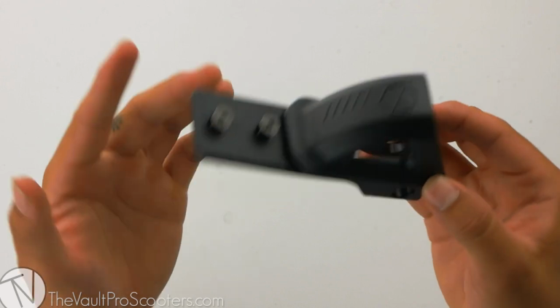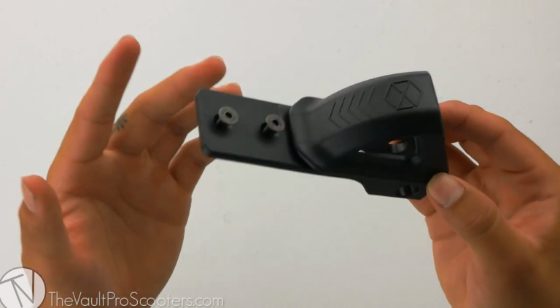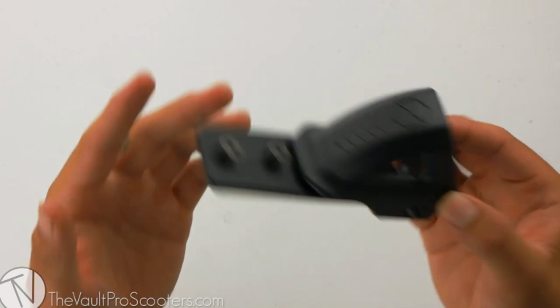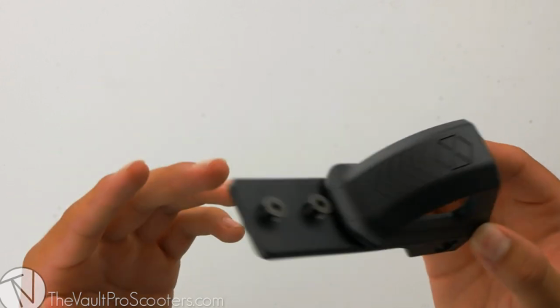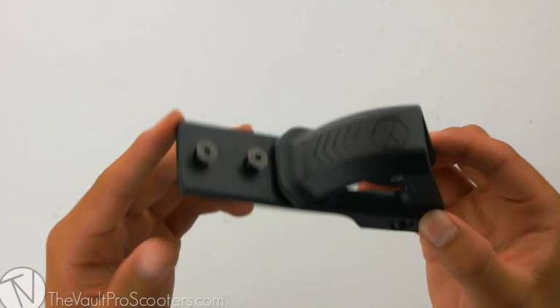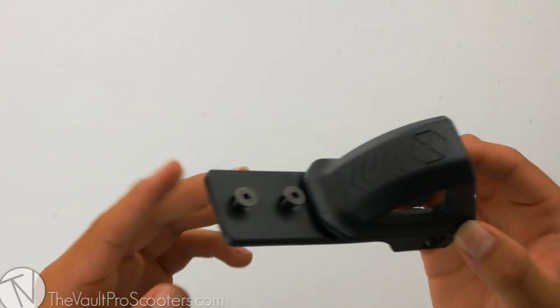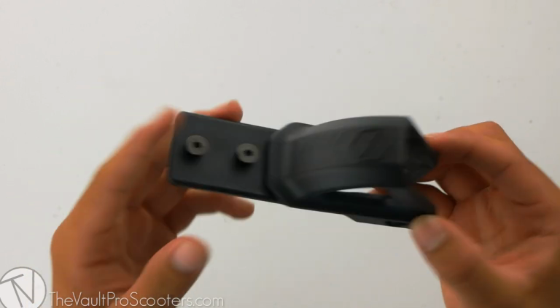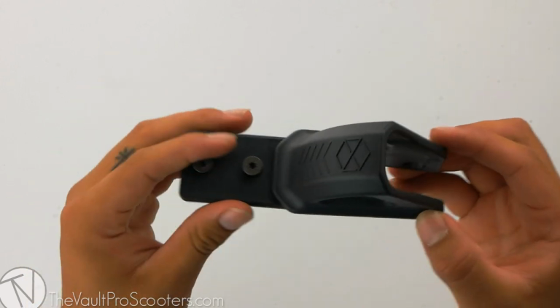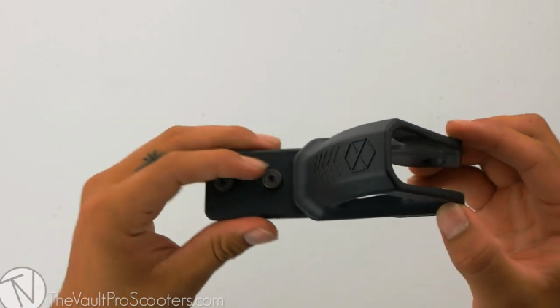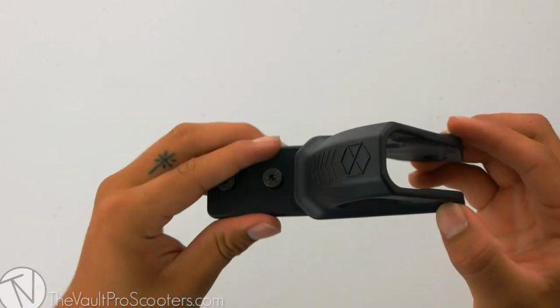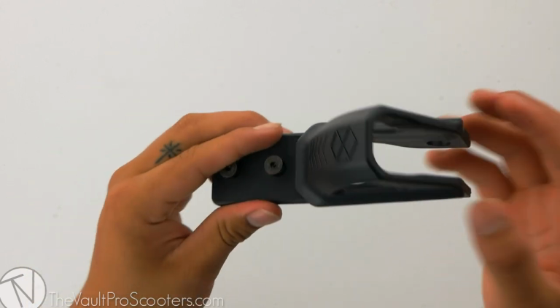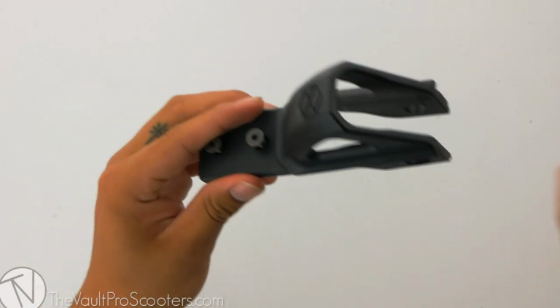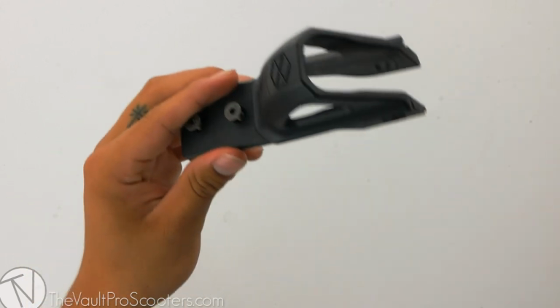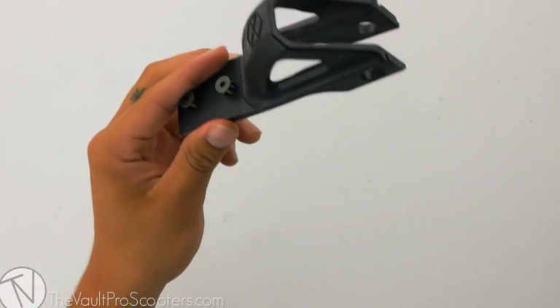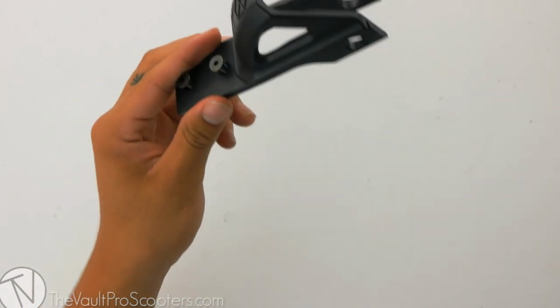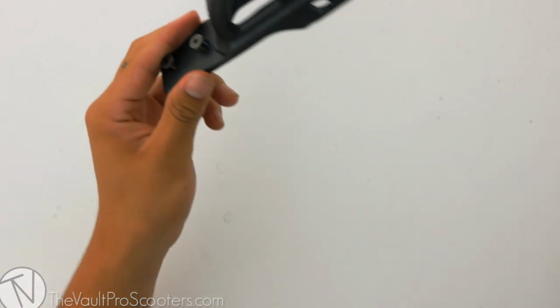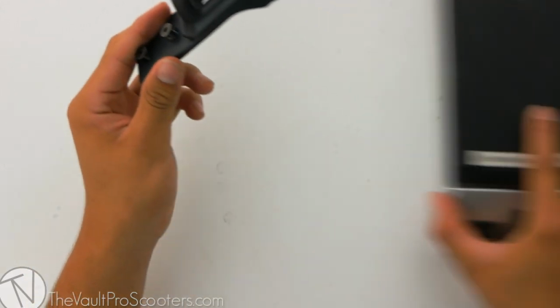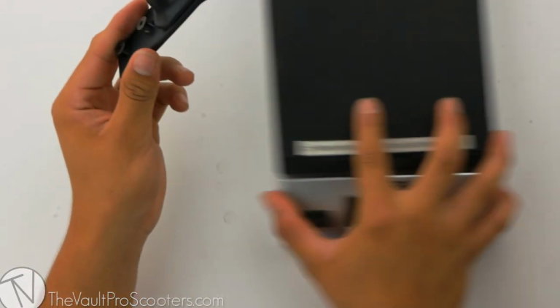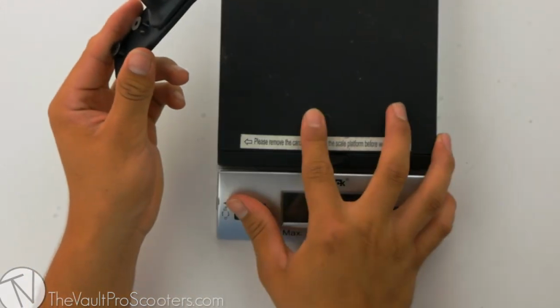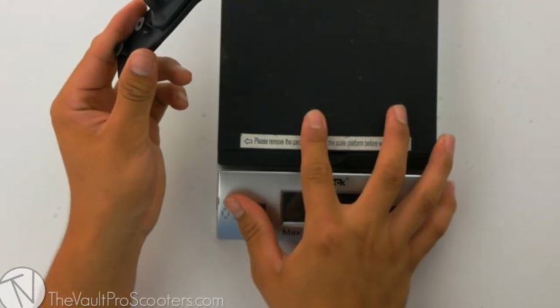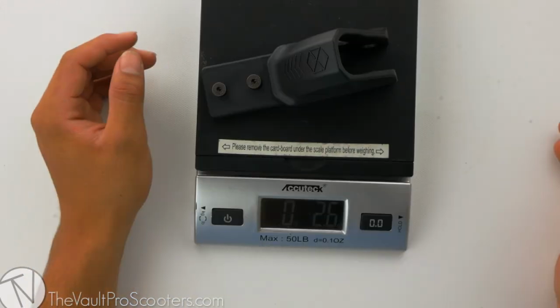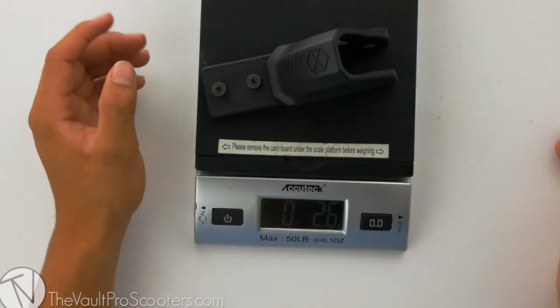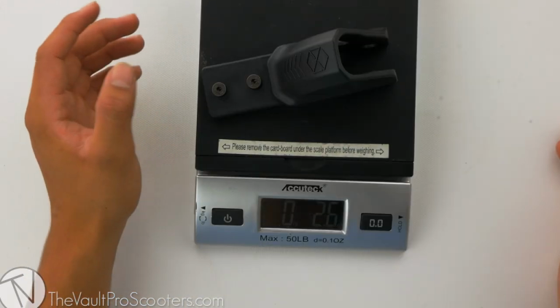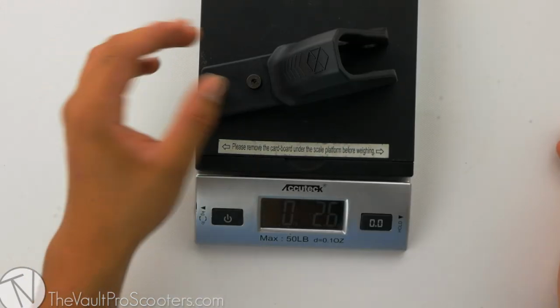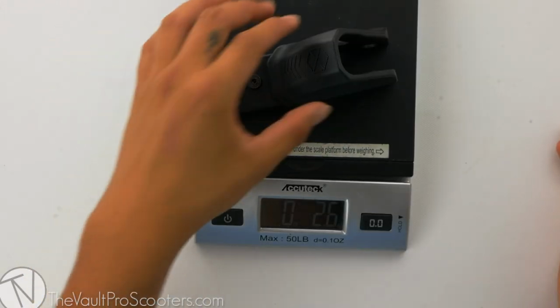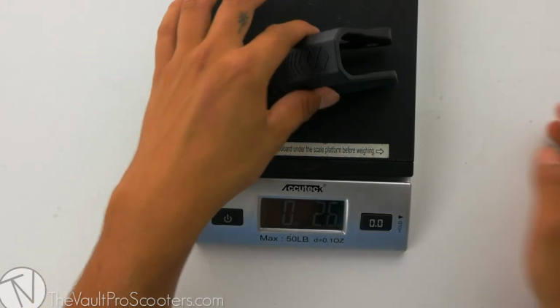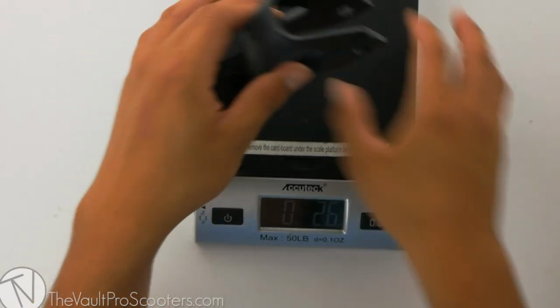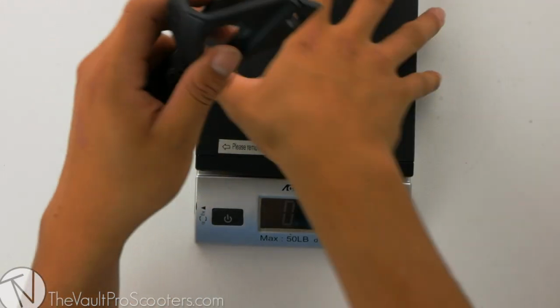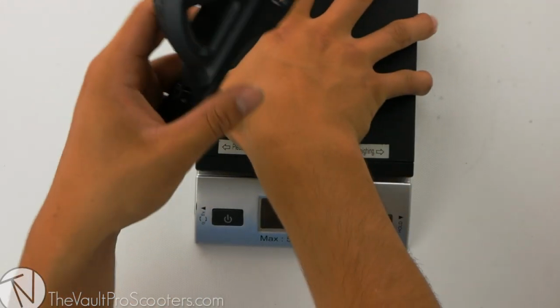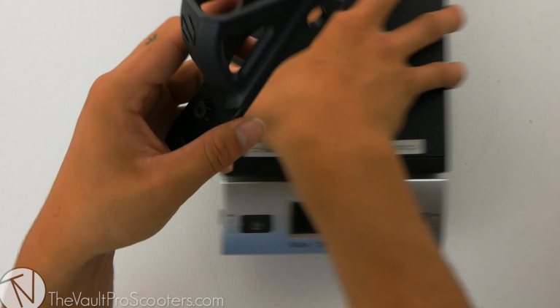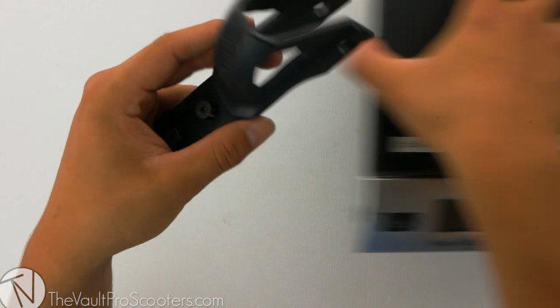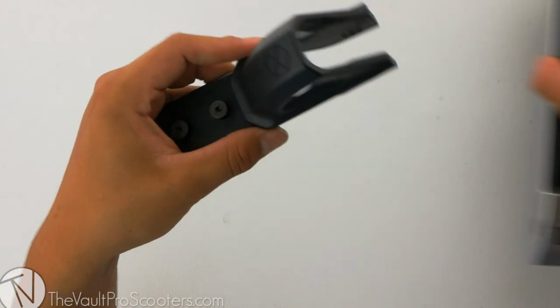With that being said, let's see where this fender stands on the scale. This fender comes in at 2.6 ounces.